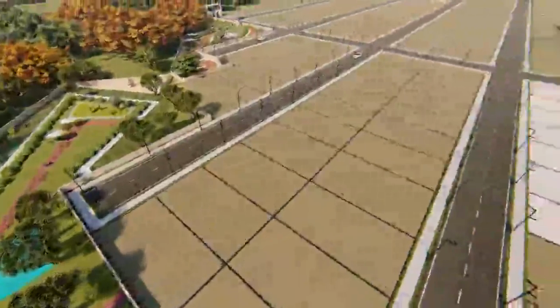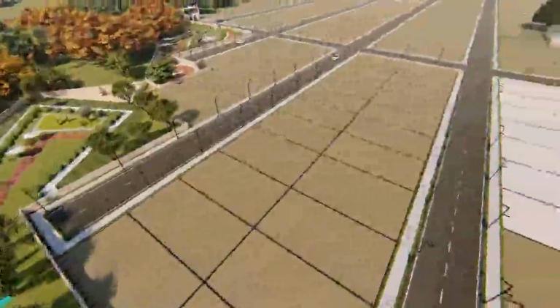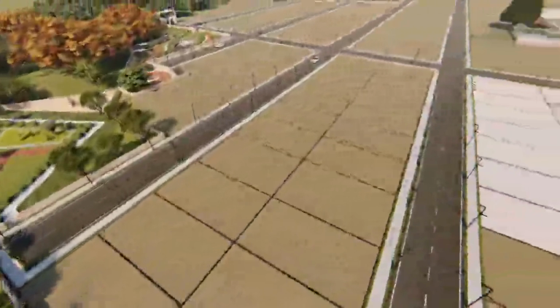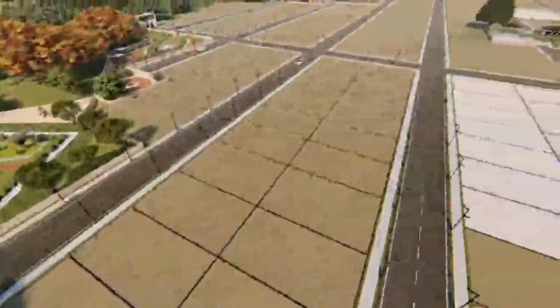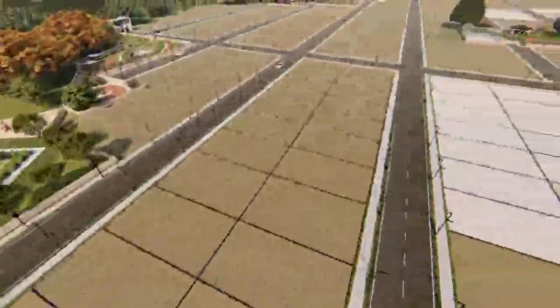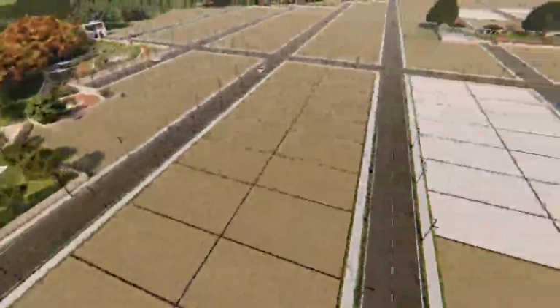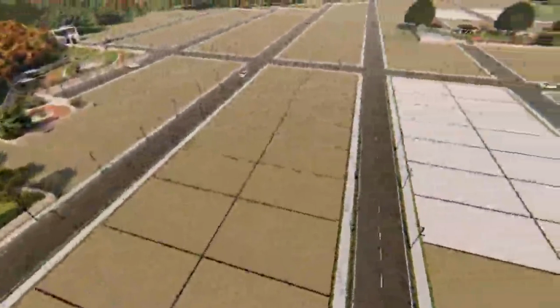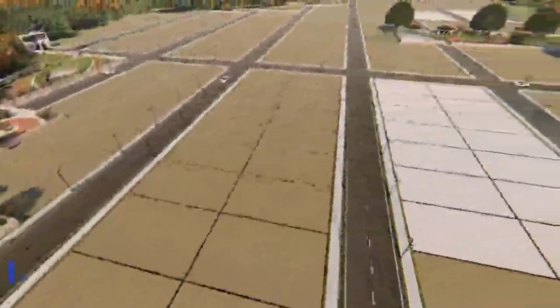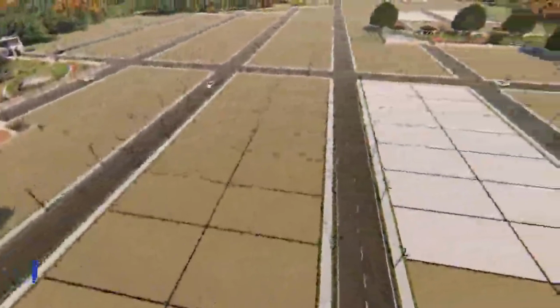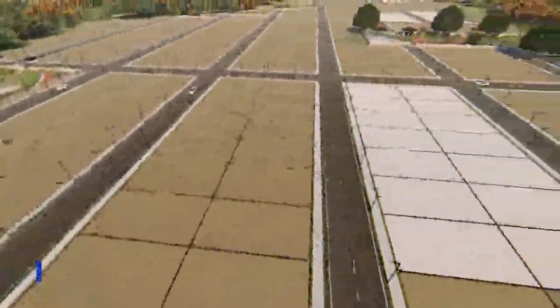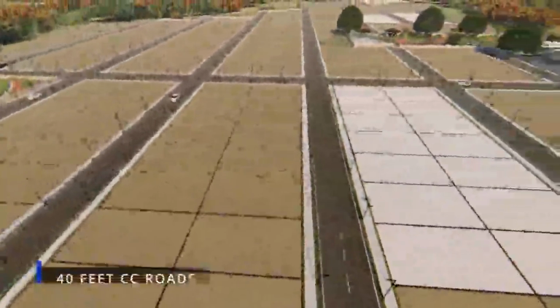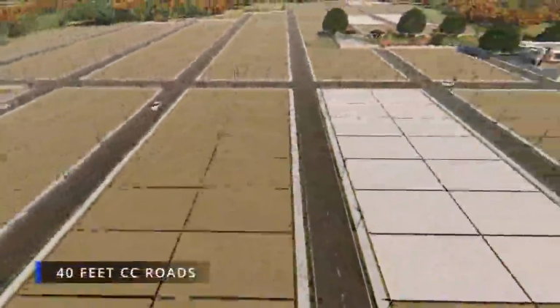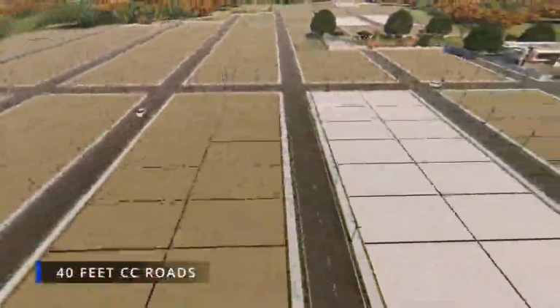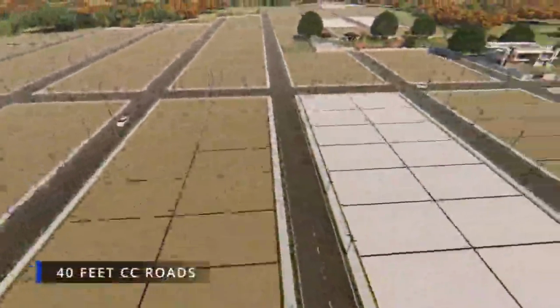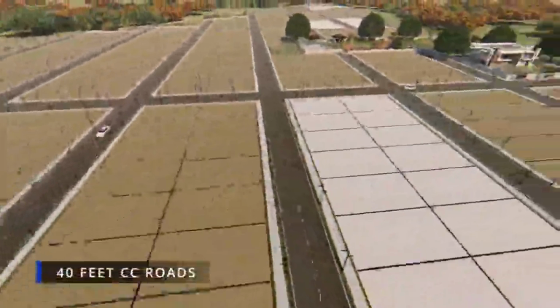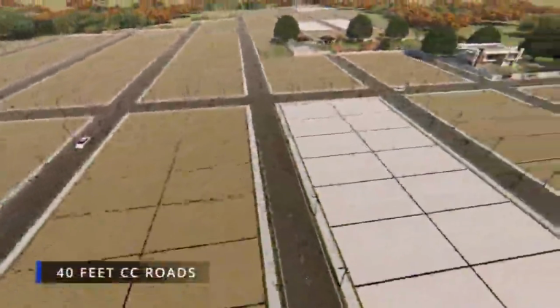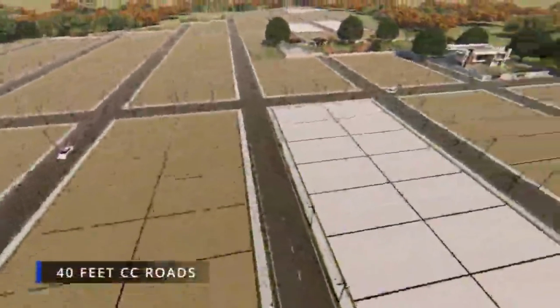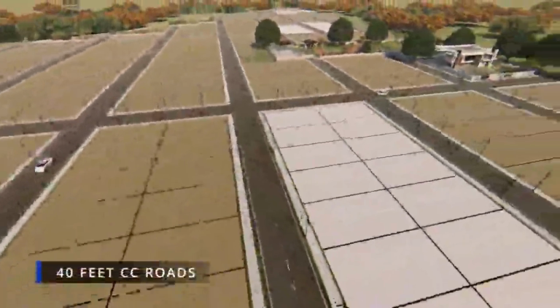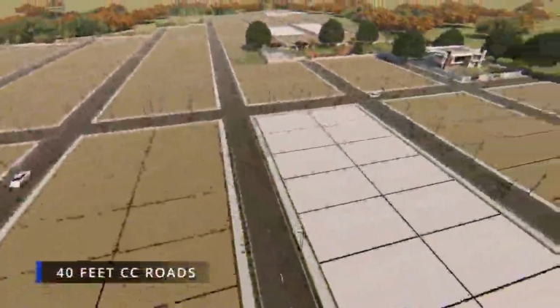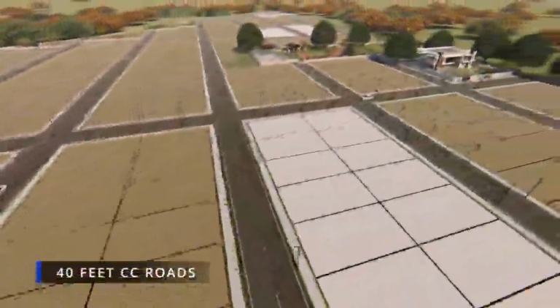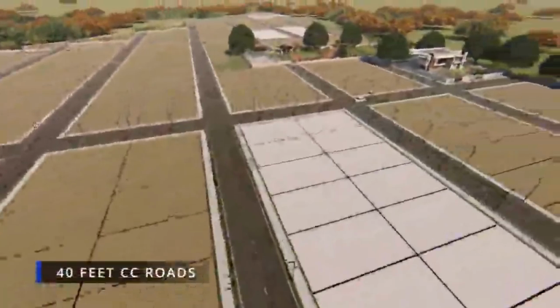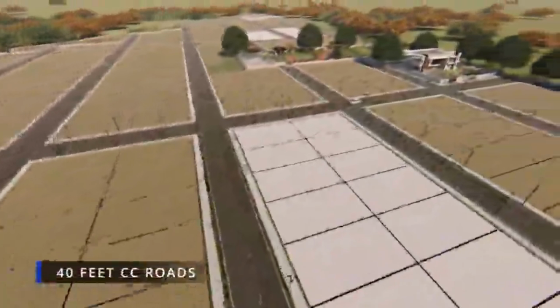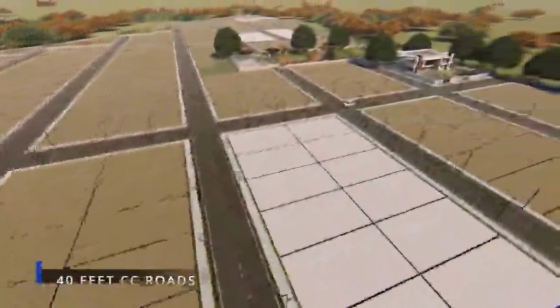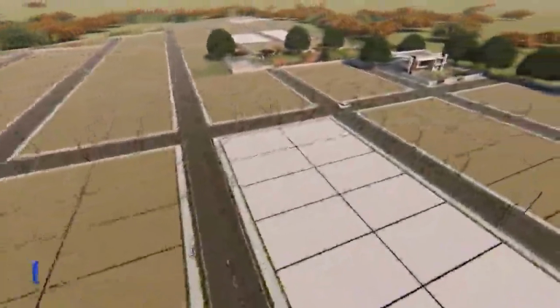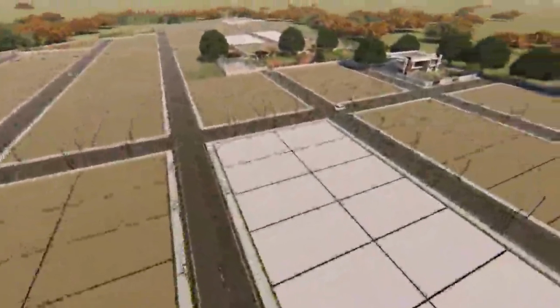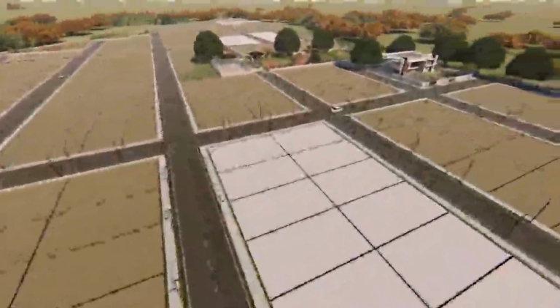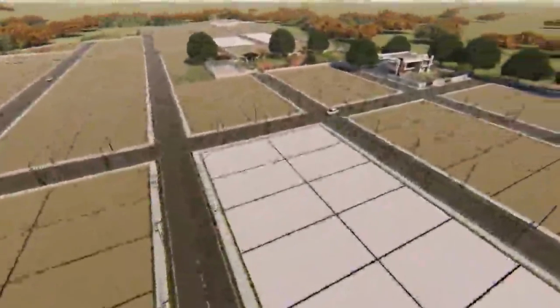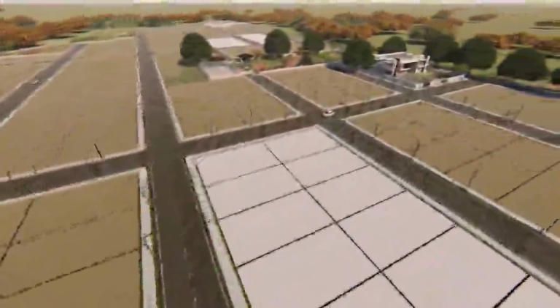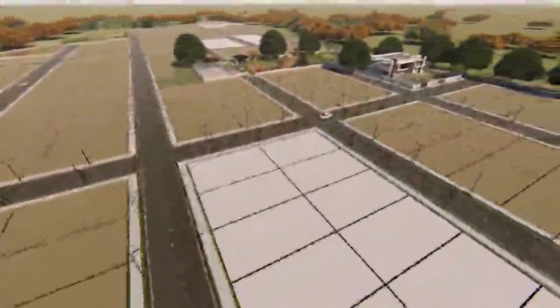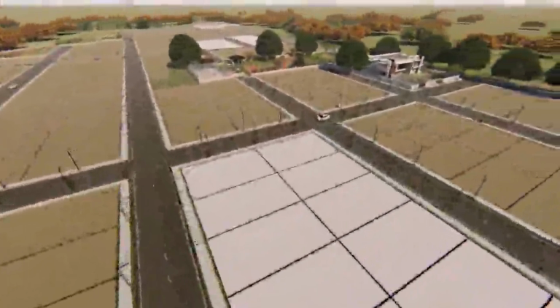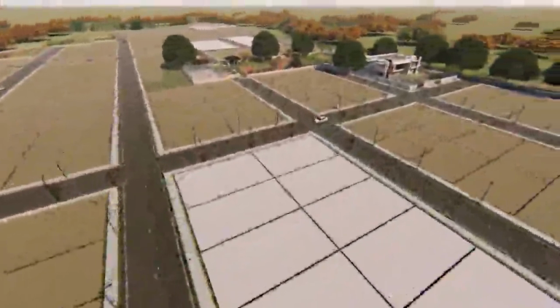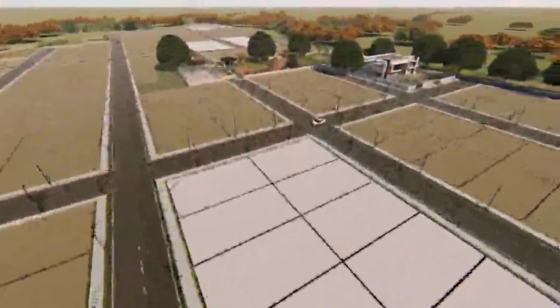Take a look at the well-planned CC roads criss-crossing the beautiful villa plots.